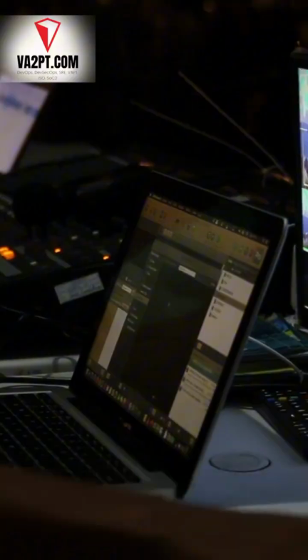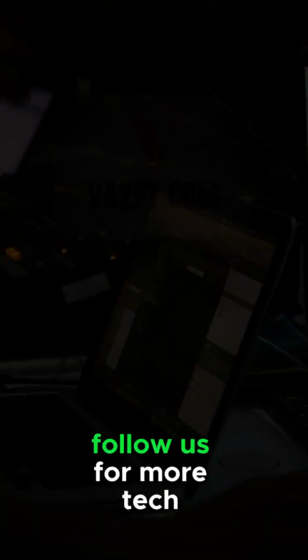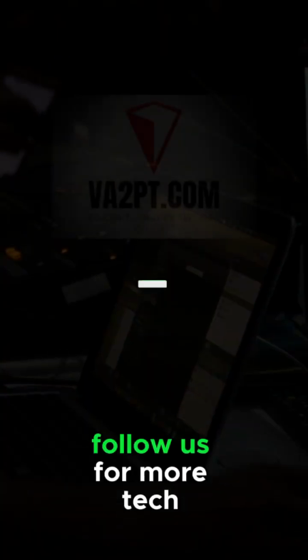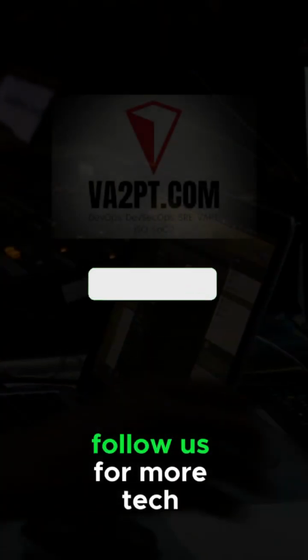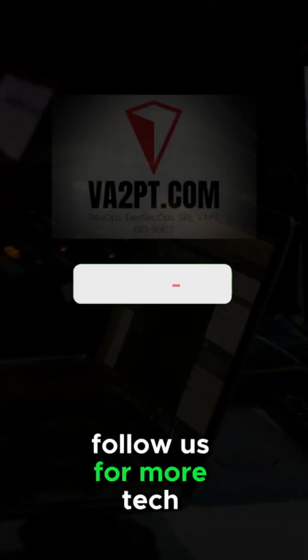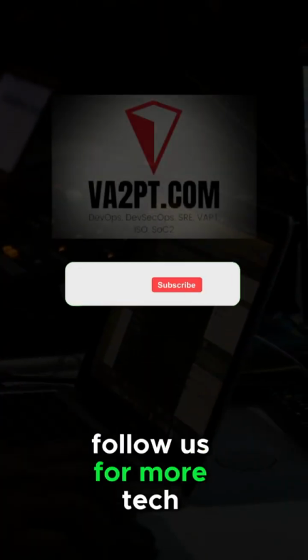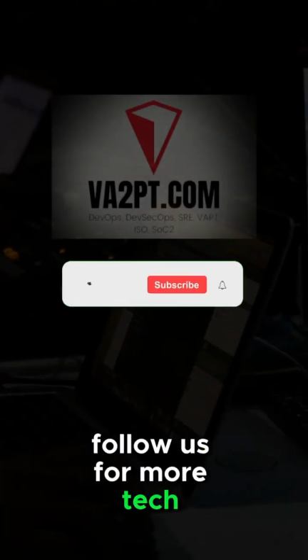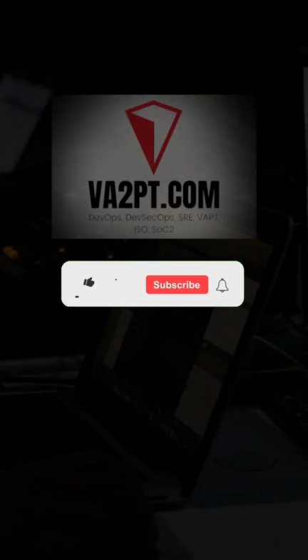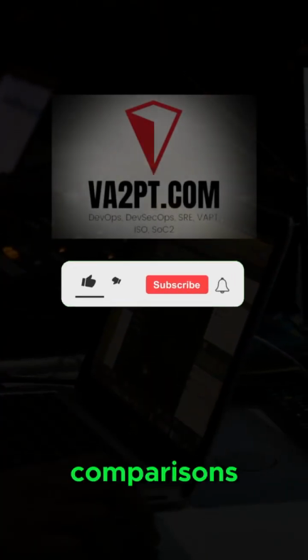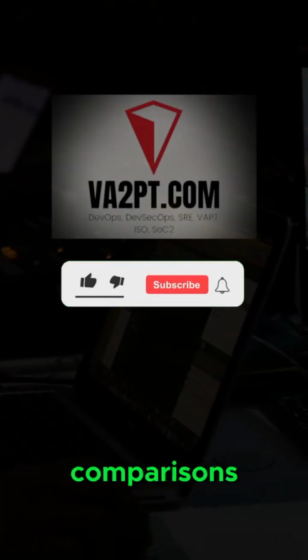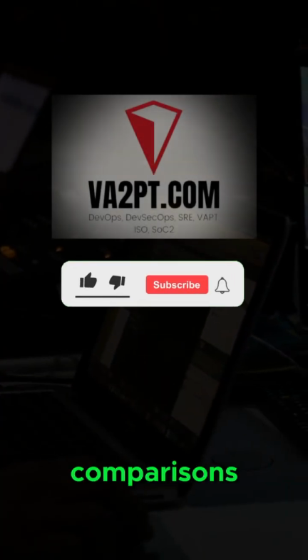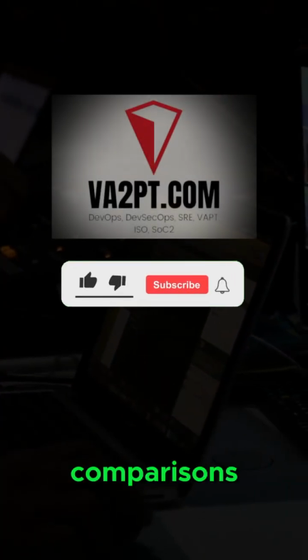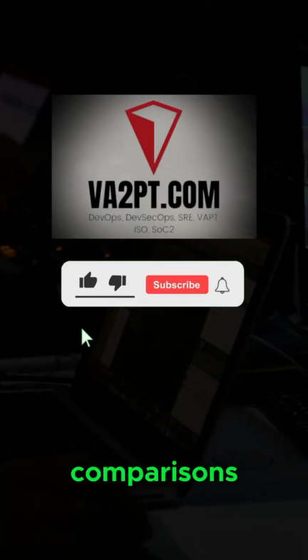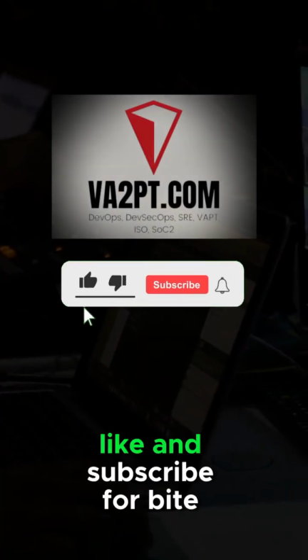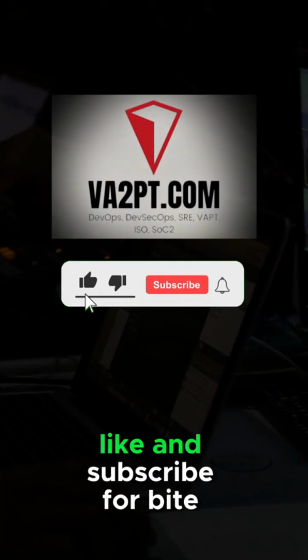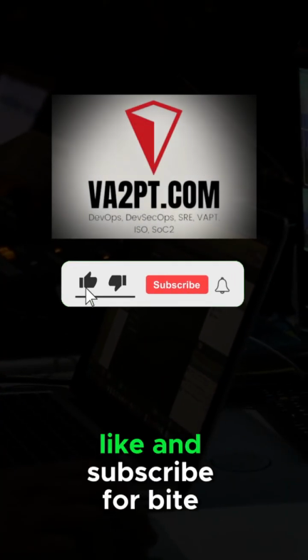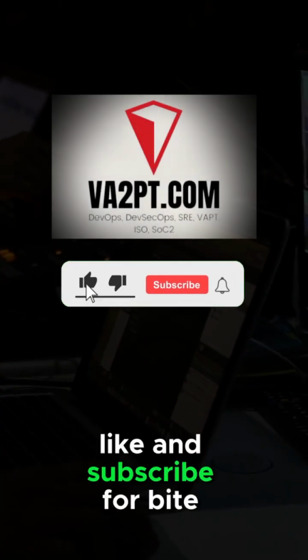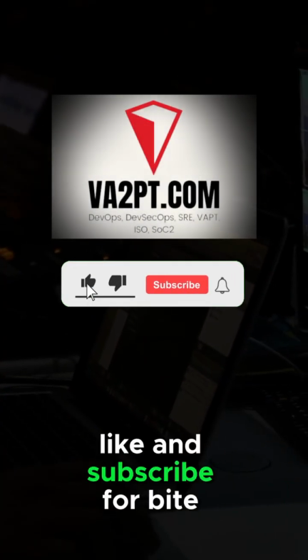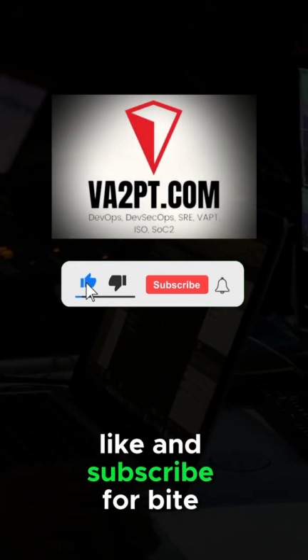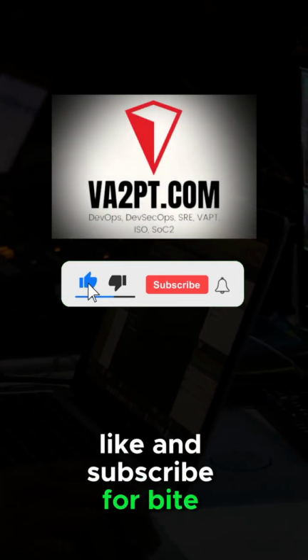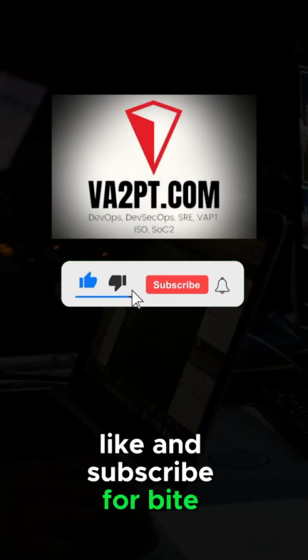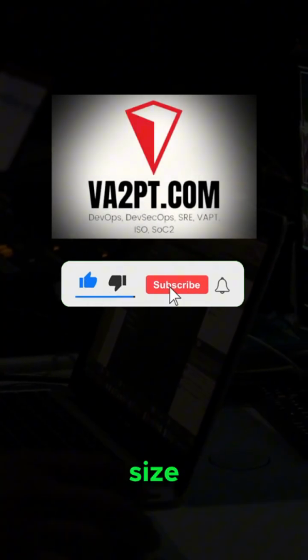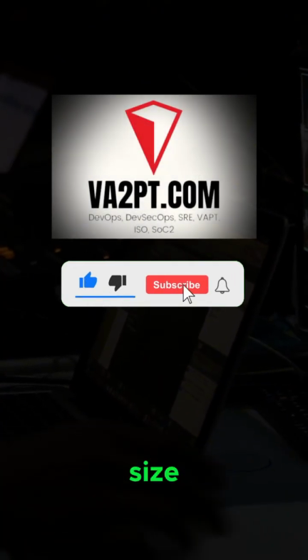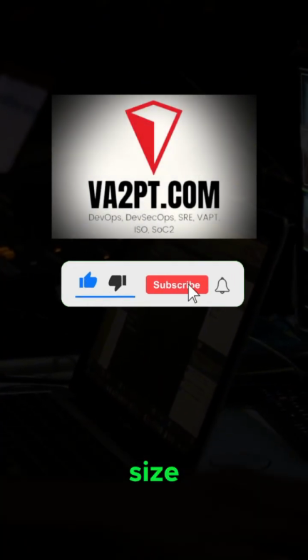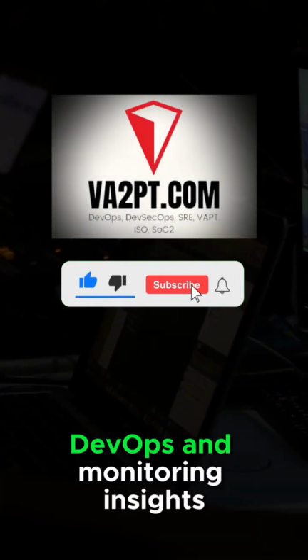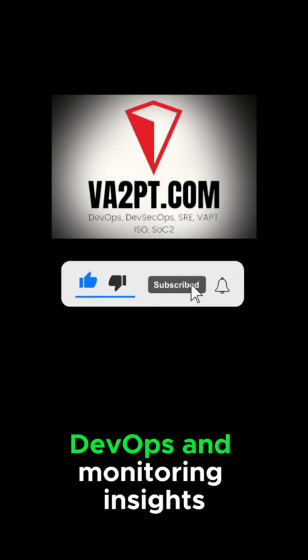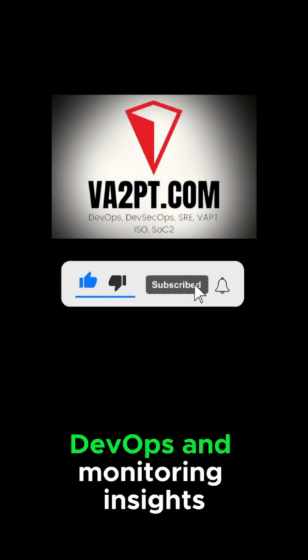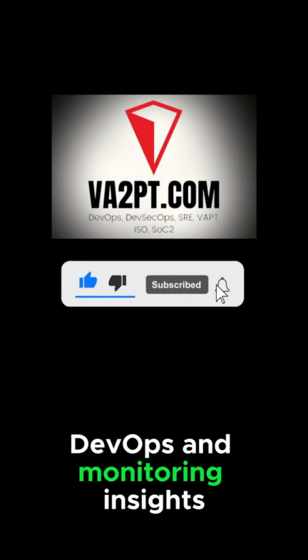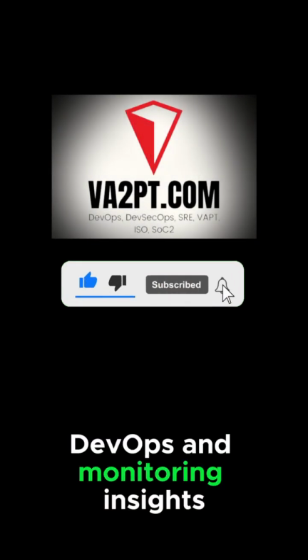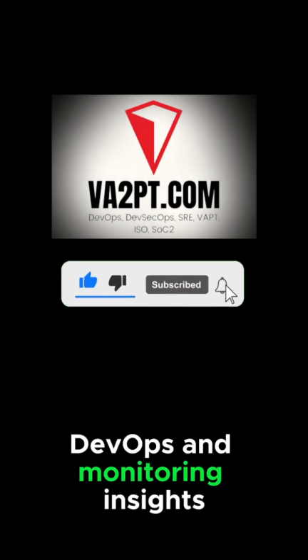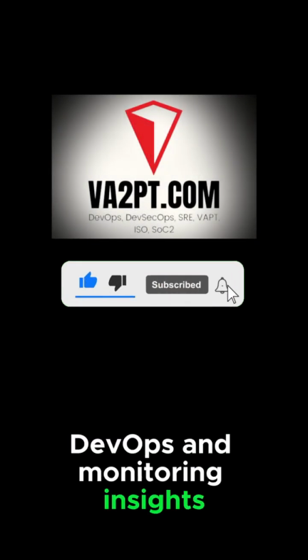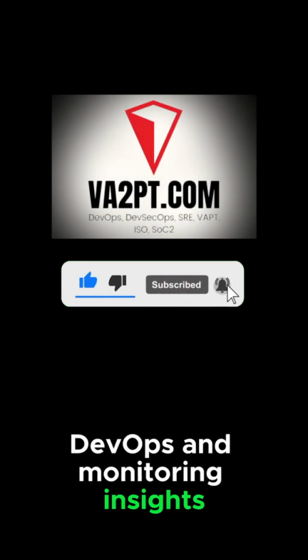Follow us for more tech comparisons. Like and subscribe for bite-sized DevOps and monitoring insights.